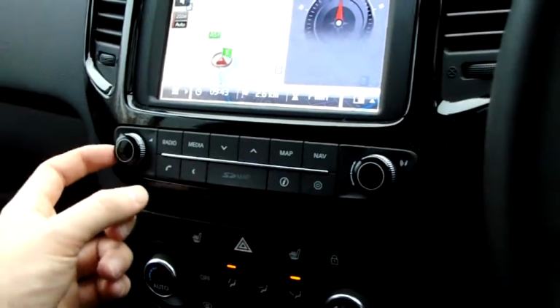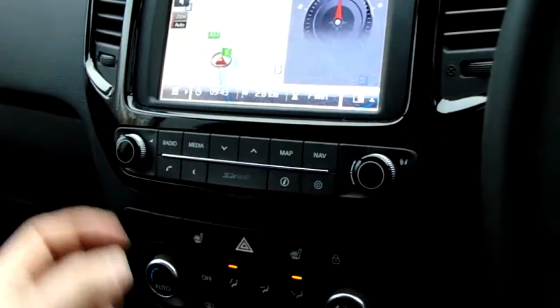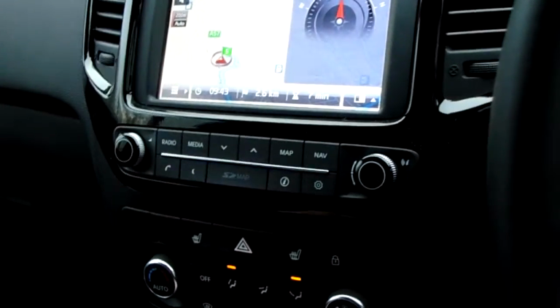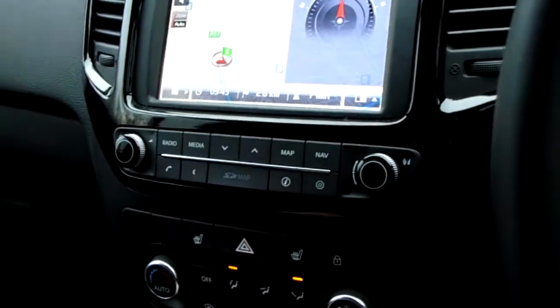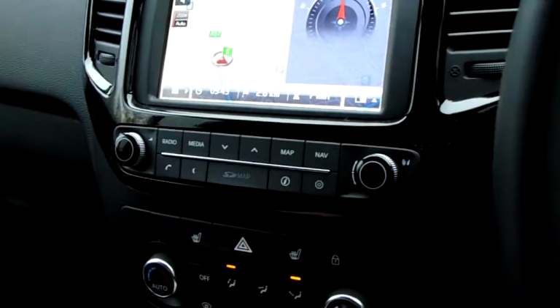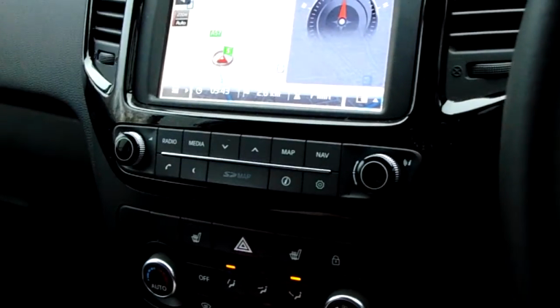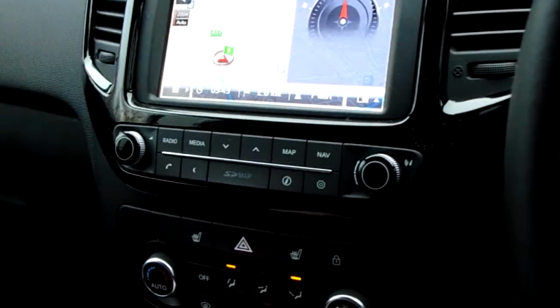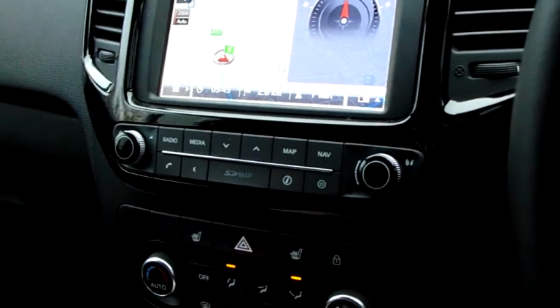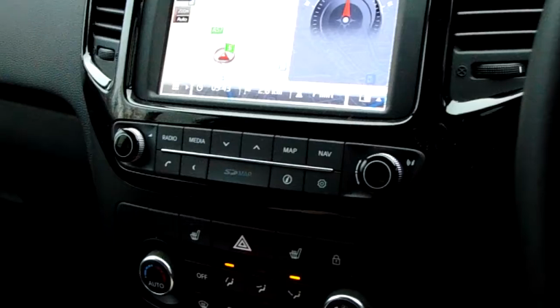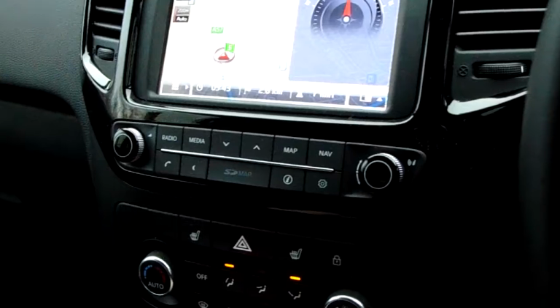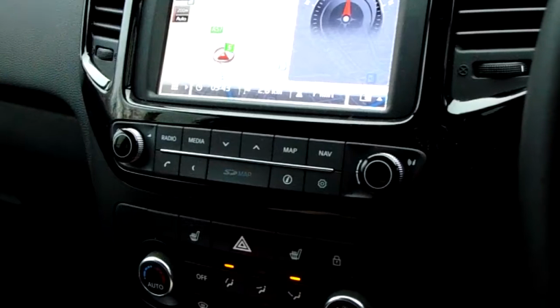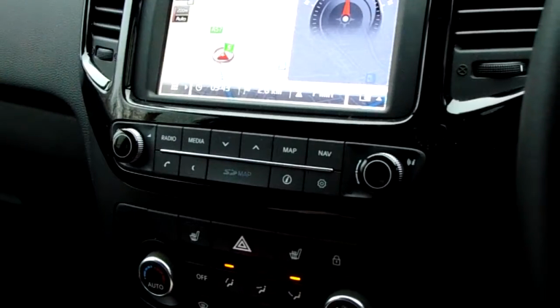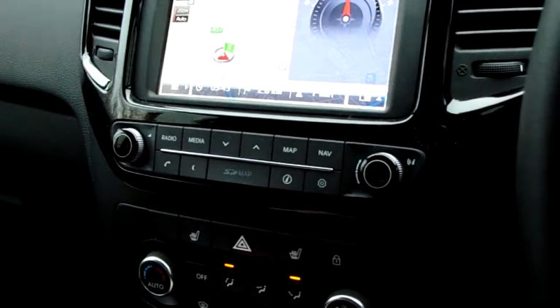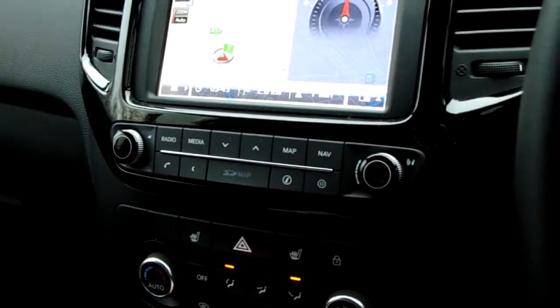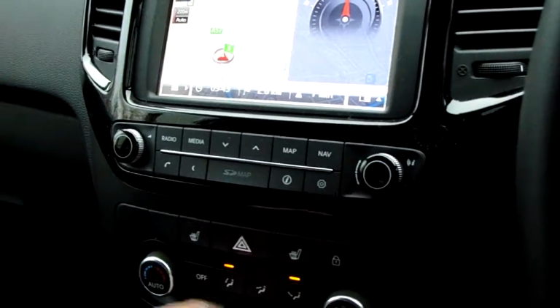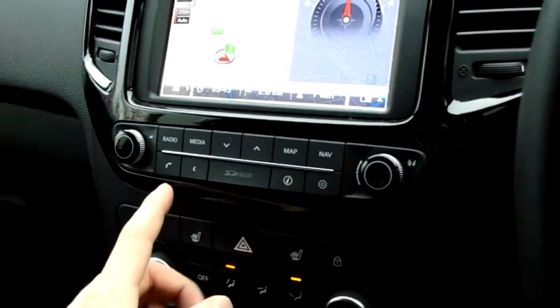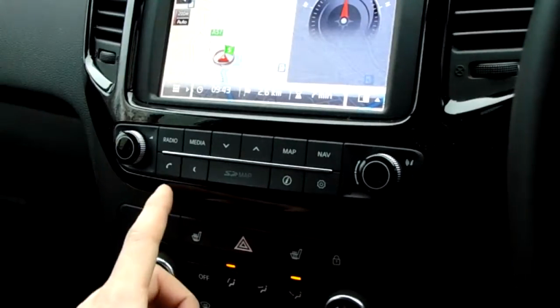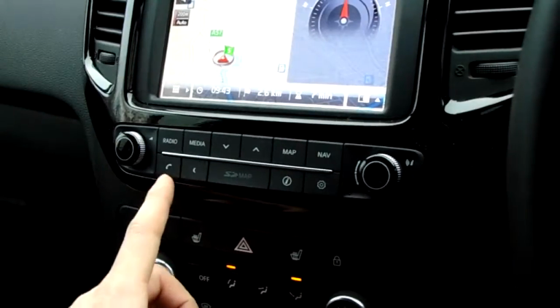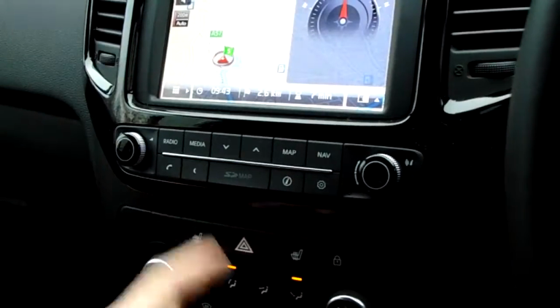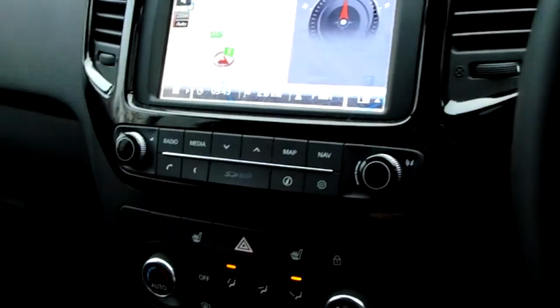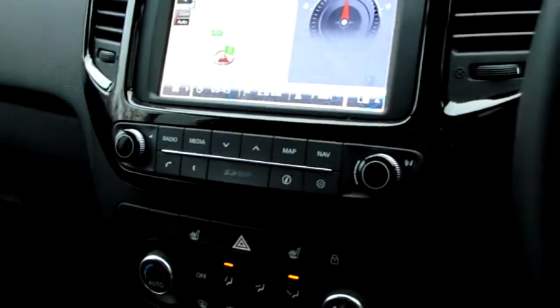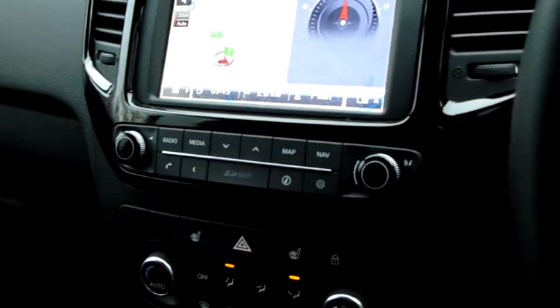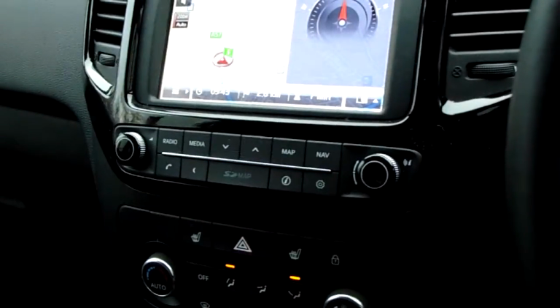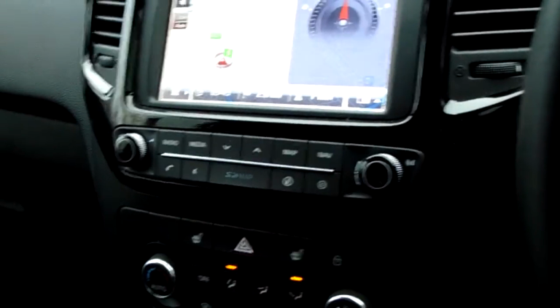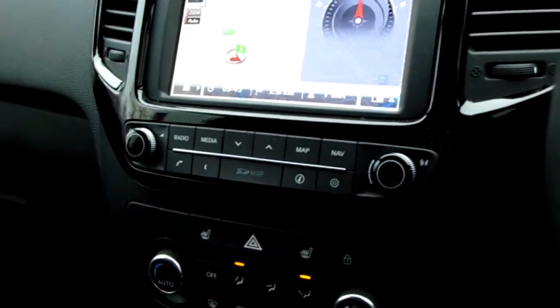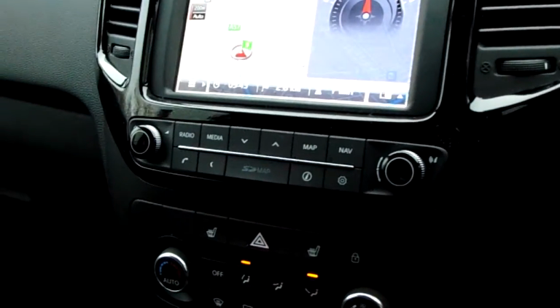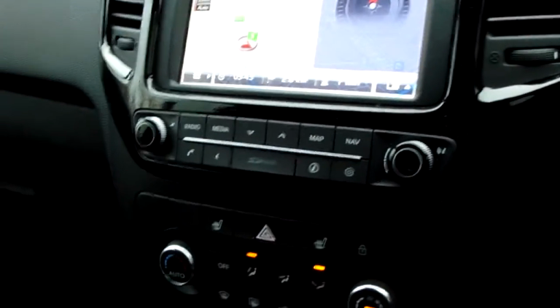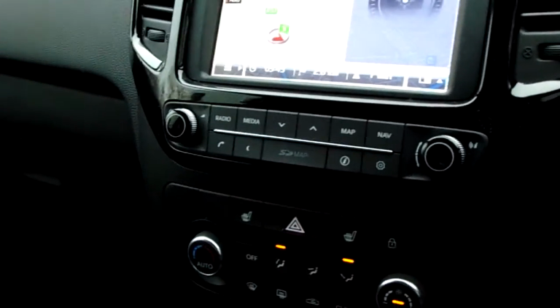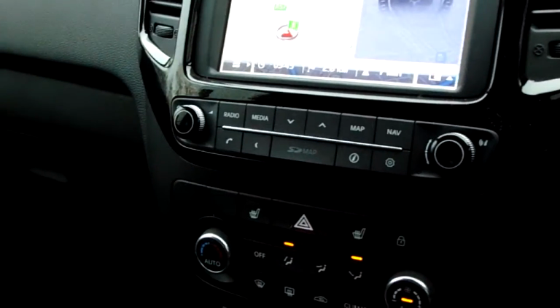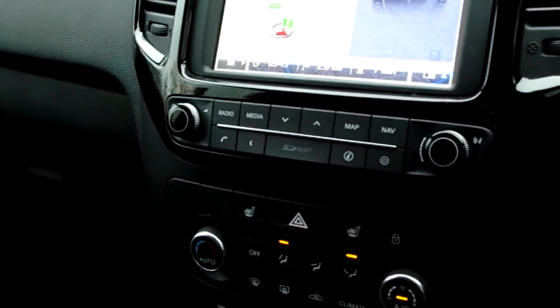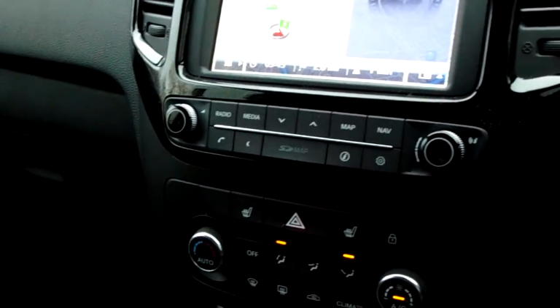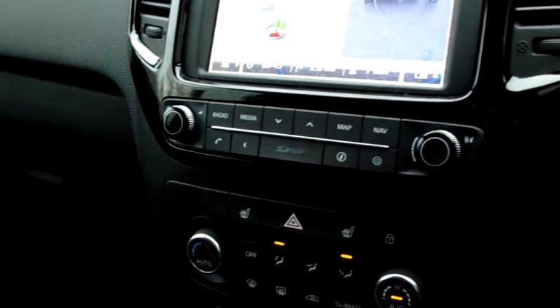You've also got a volume on/off dial on the end there, and a phone button to pair and manage your device really easily for use with the Bluetooth.